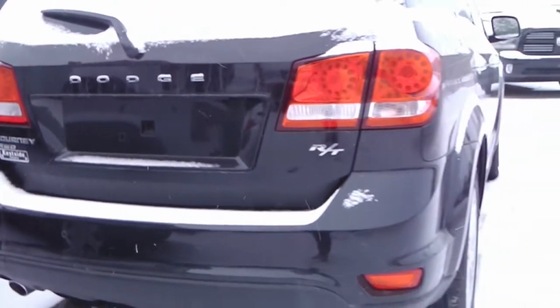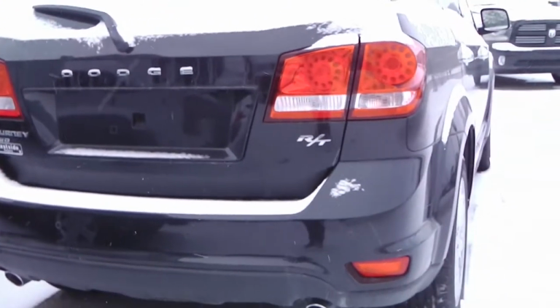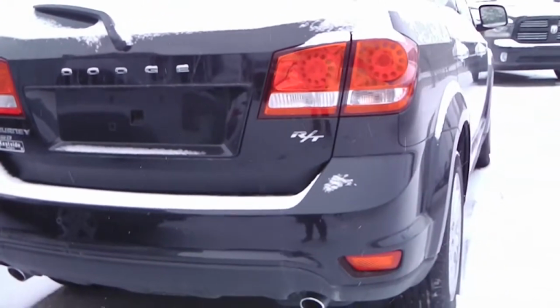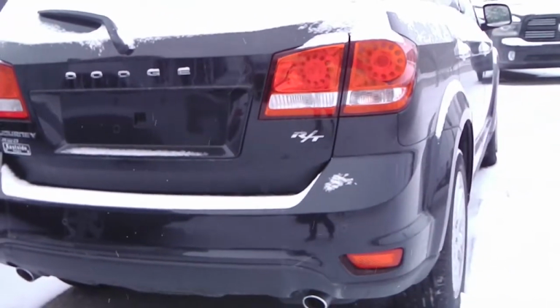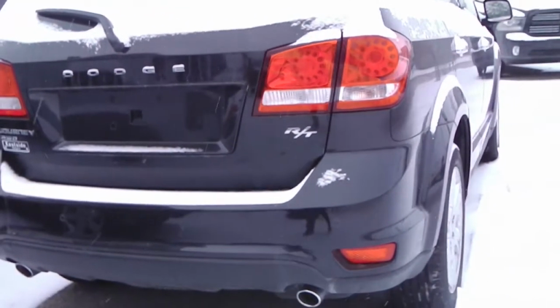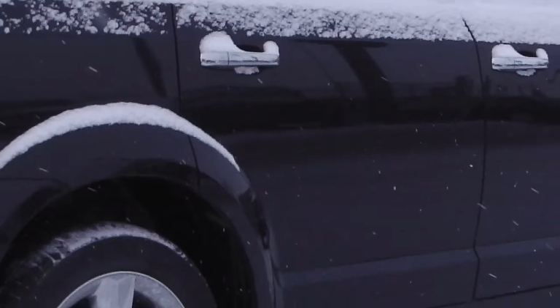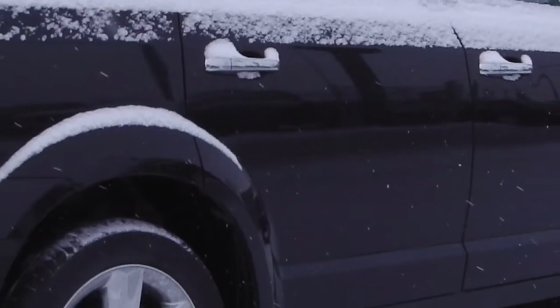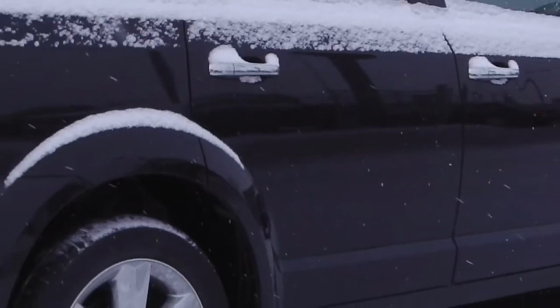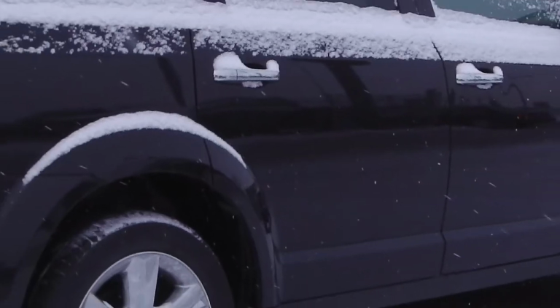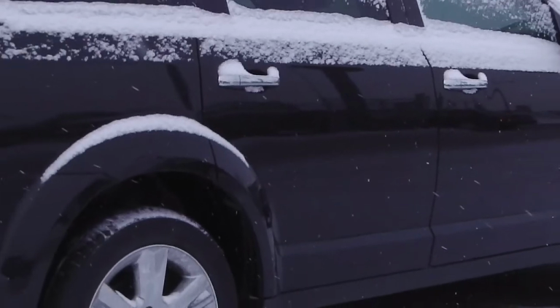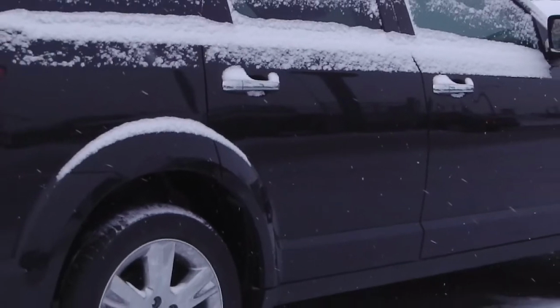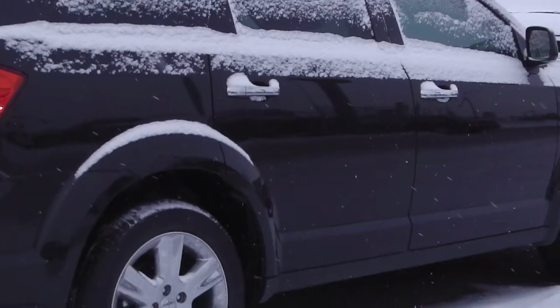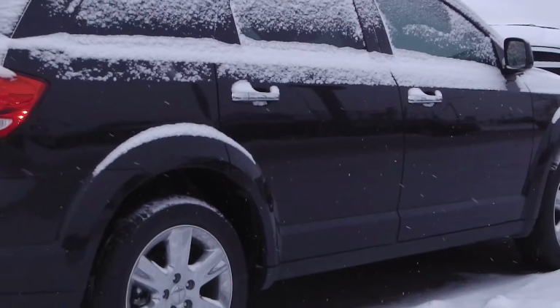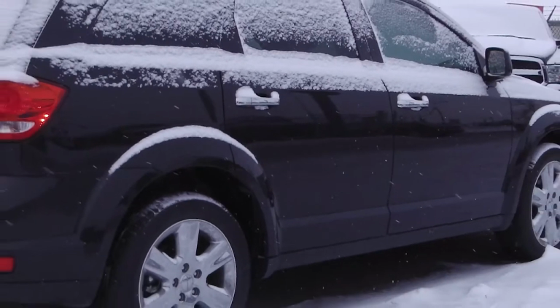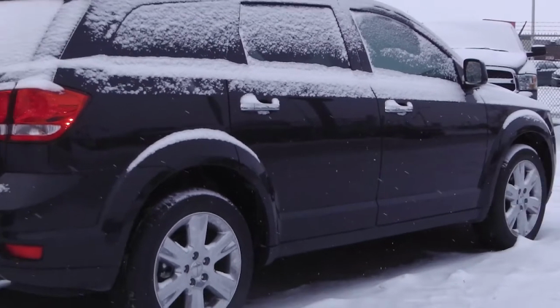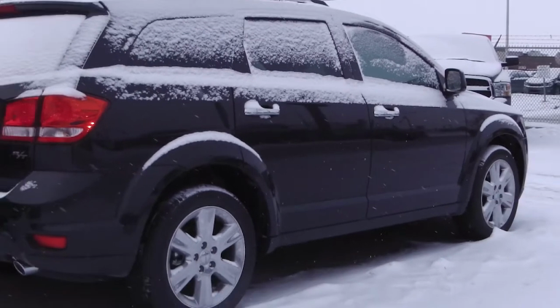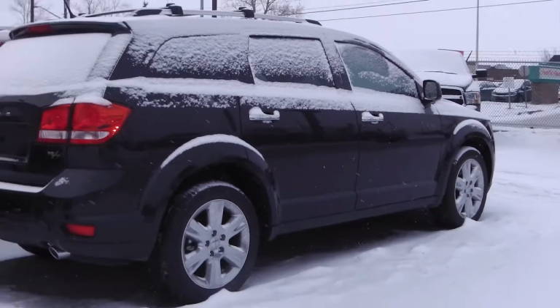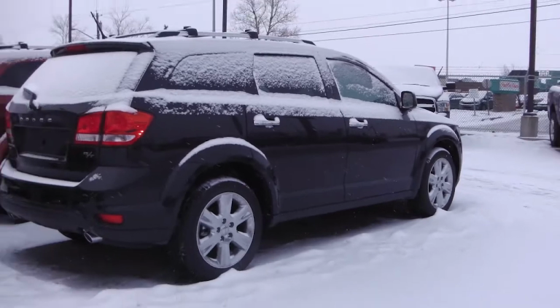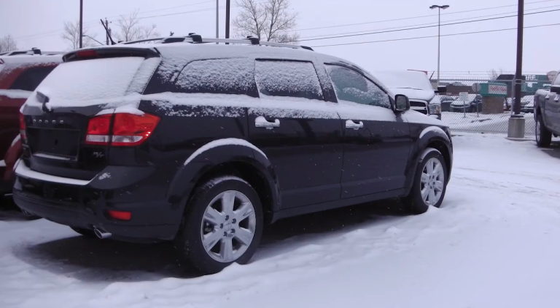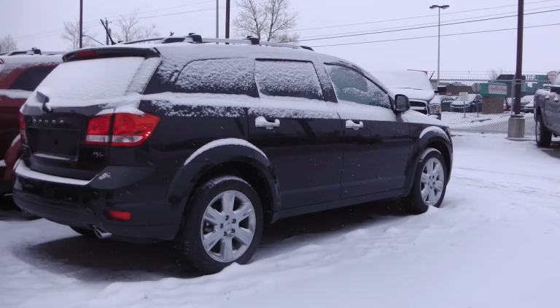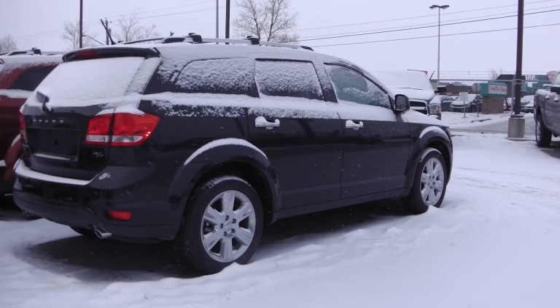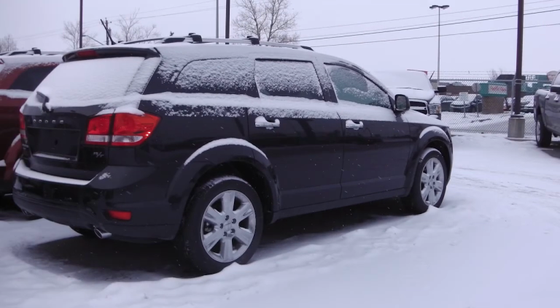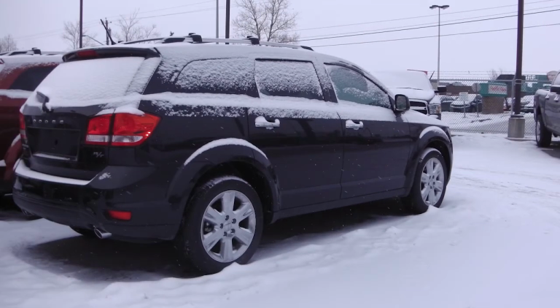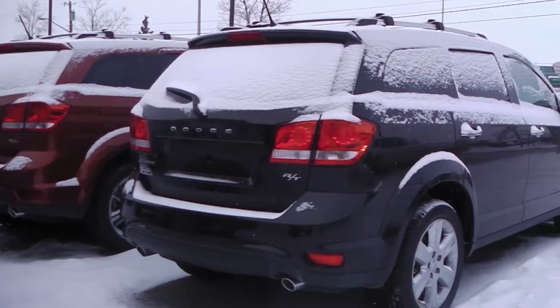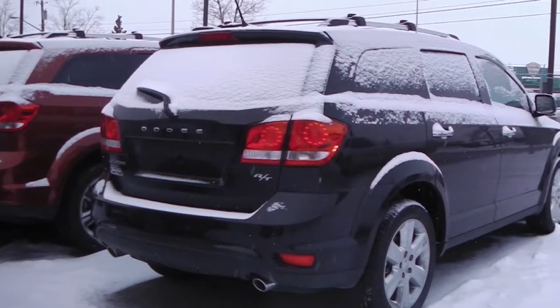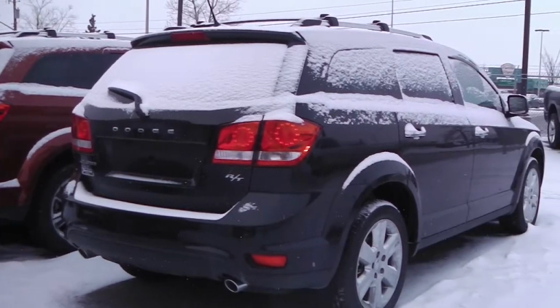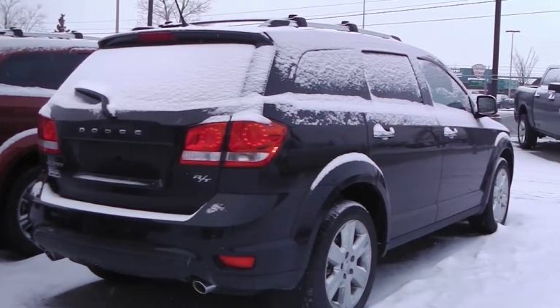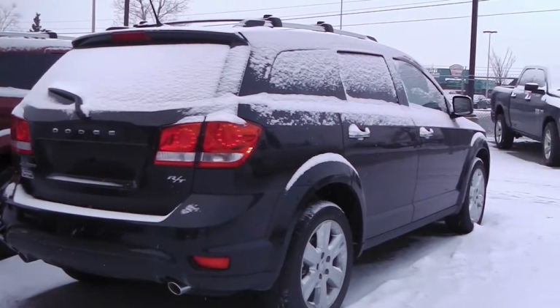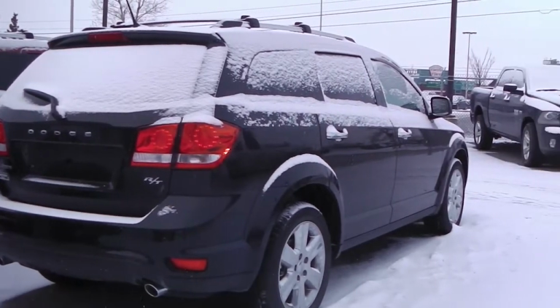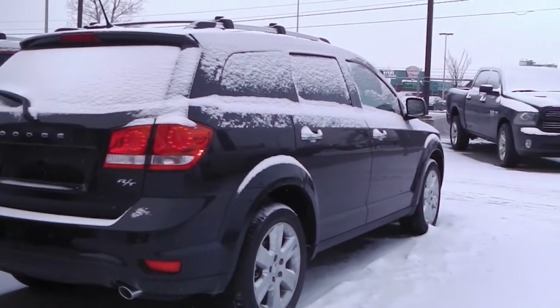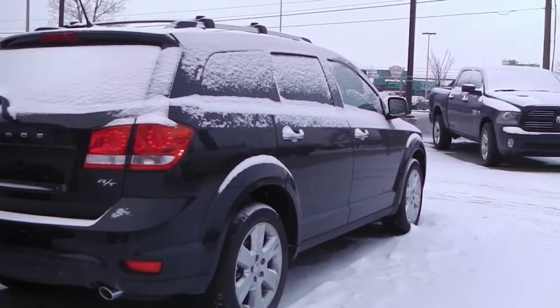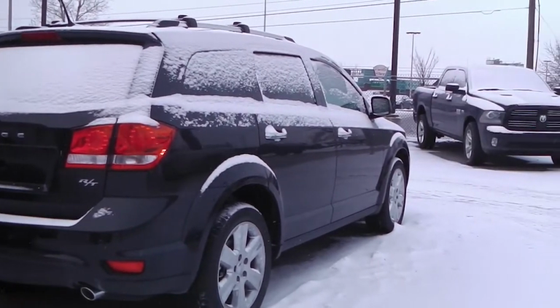This 2013 Dodge Journey RT features a 3.6 liter engine and a black exterior.